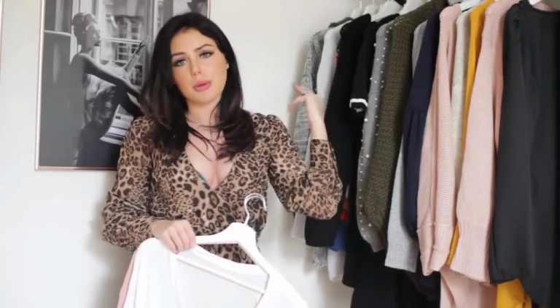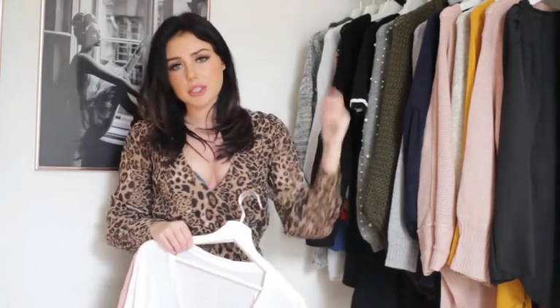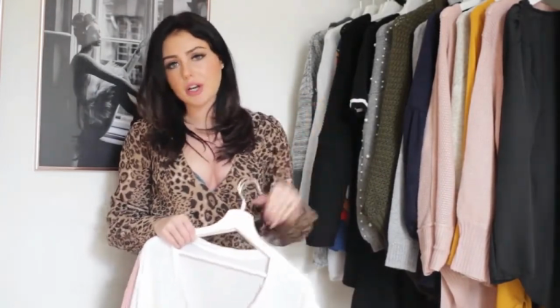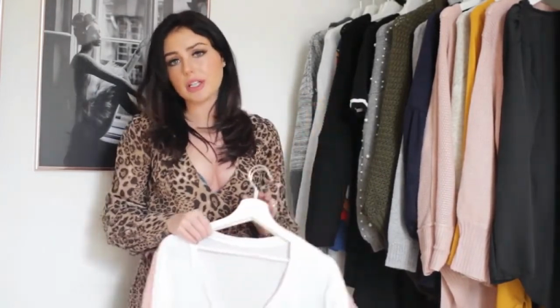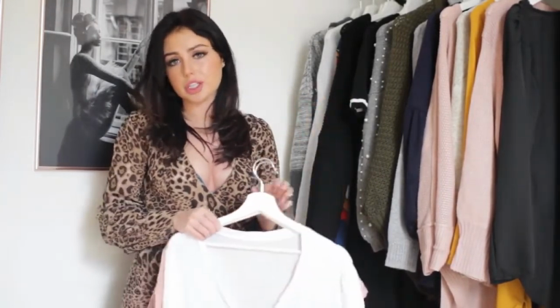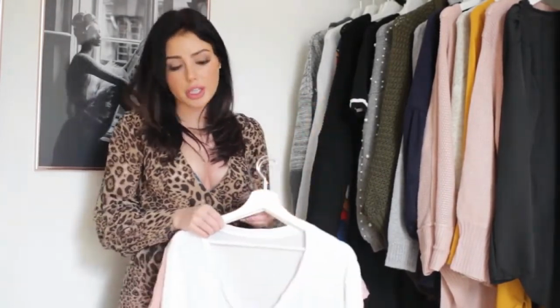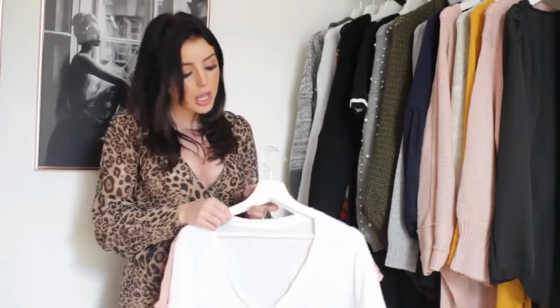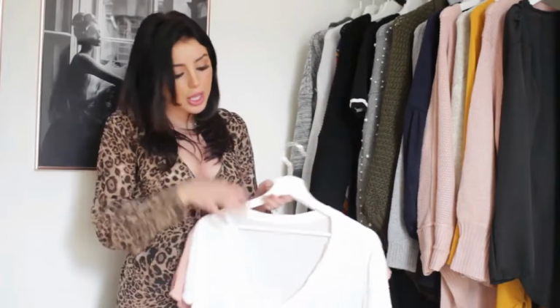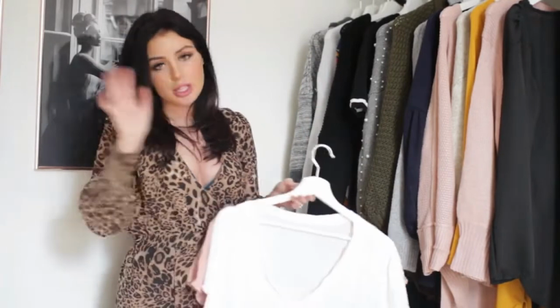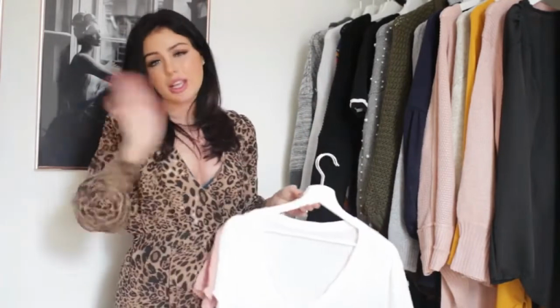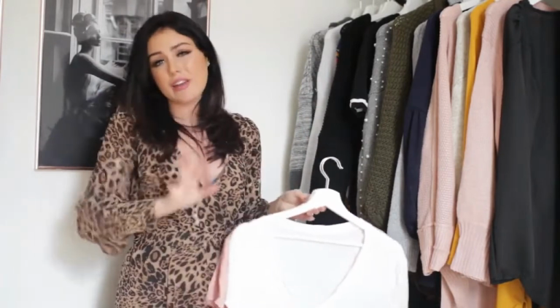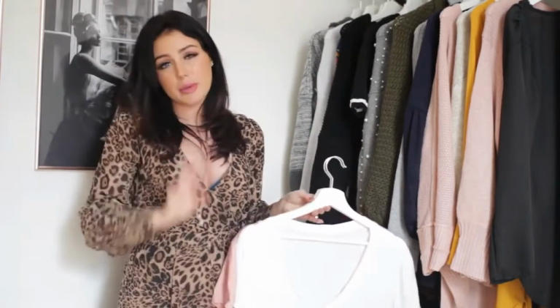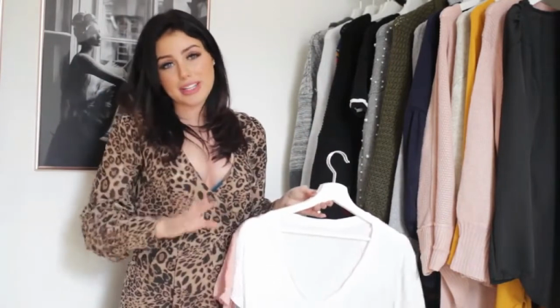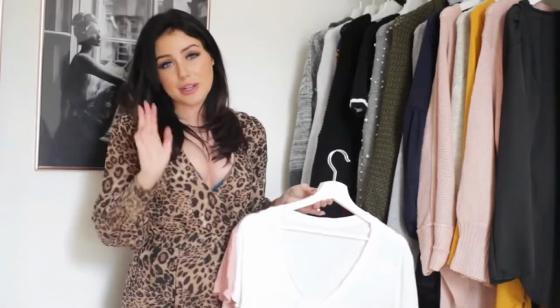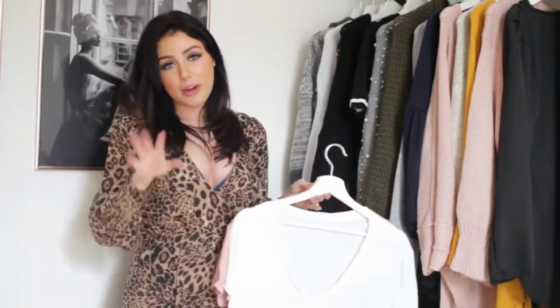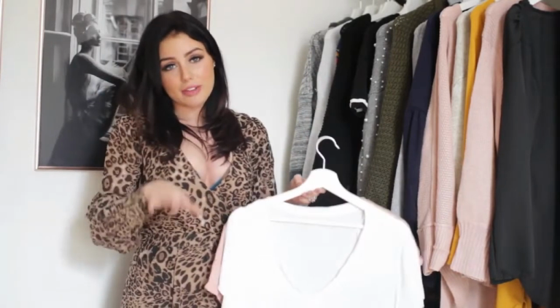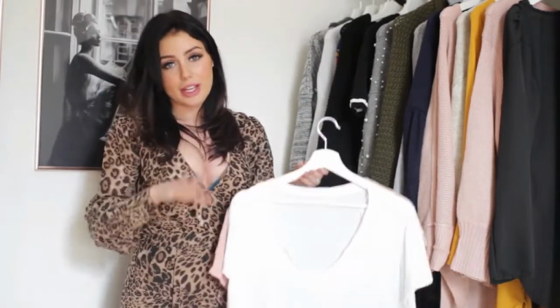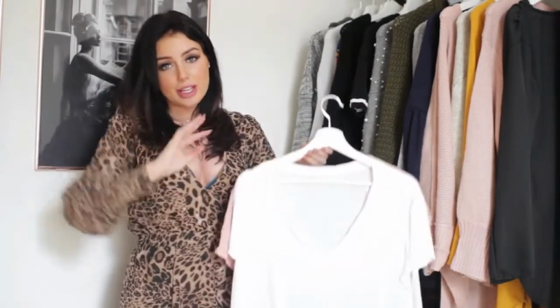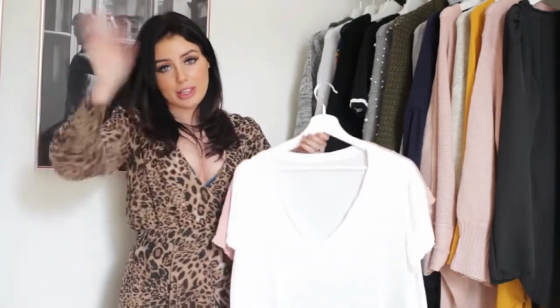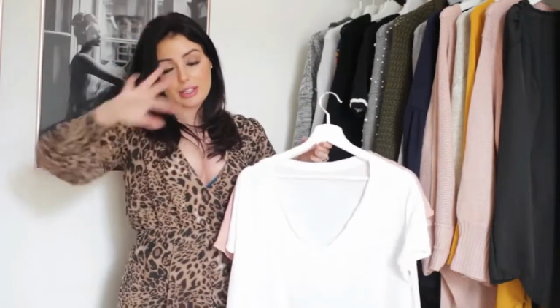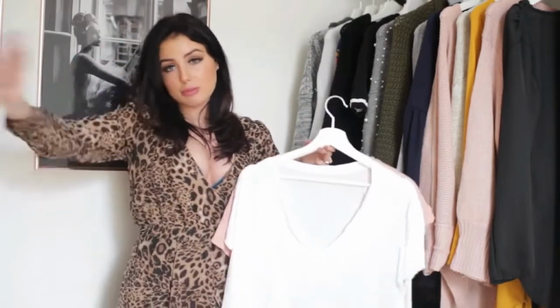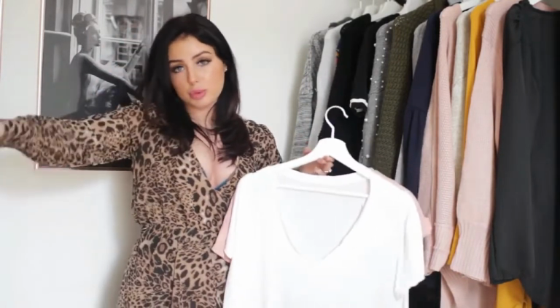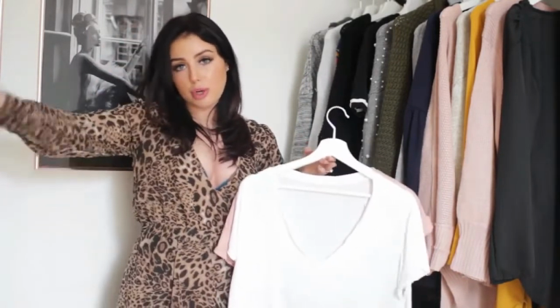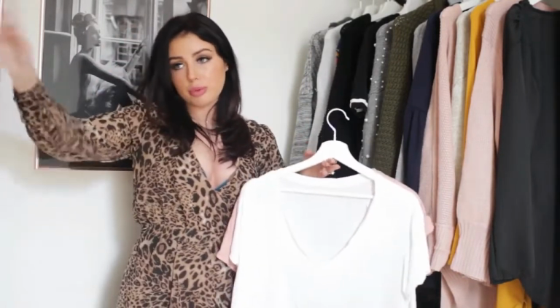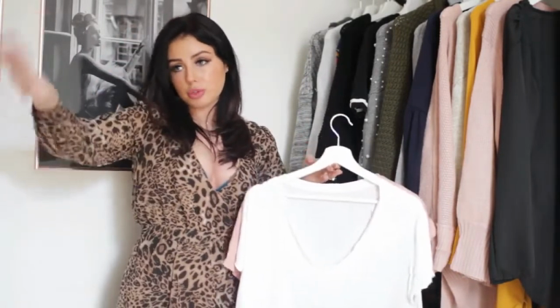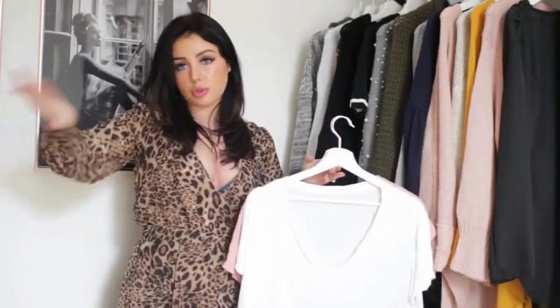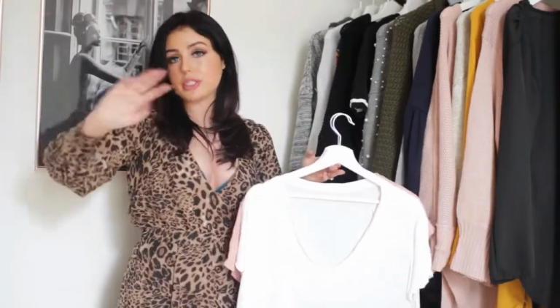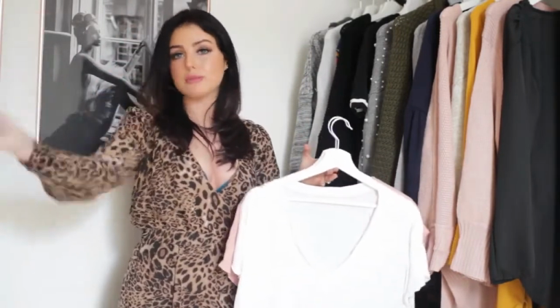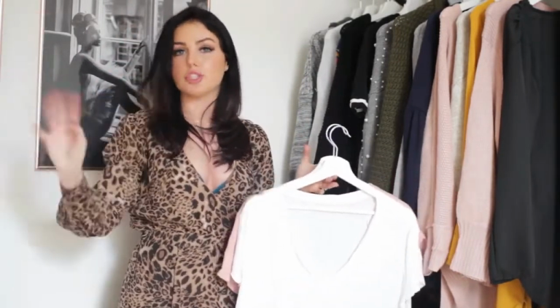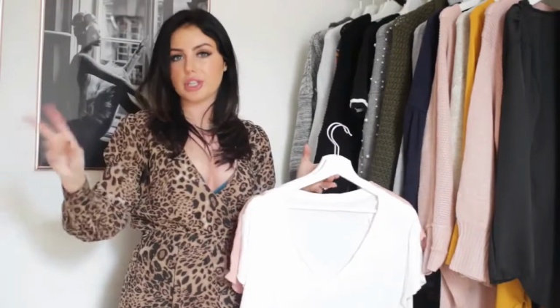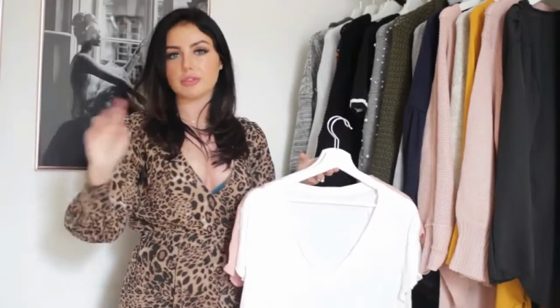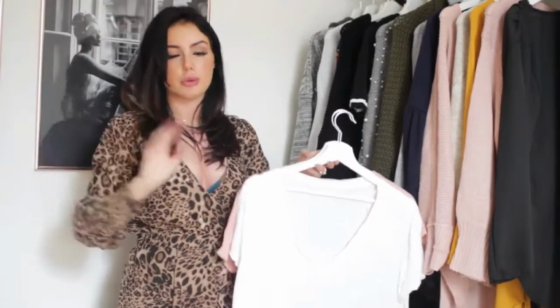The other shirt I got is a white V-neck. I've been looking for that staple white V-neck you can wear with literally everything — blue jeans, black jeans, leather jeans, even a skirt. Everybody needs a white V-neck in their wardrobe.